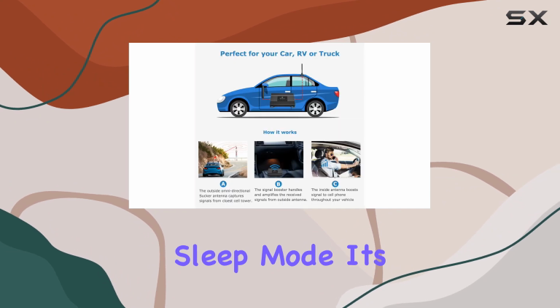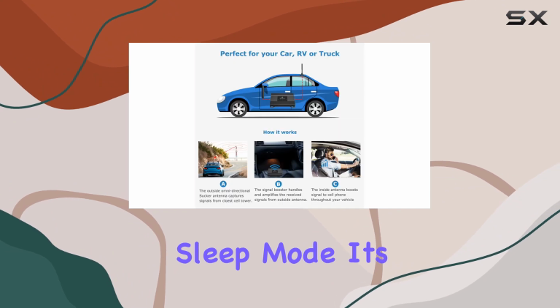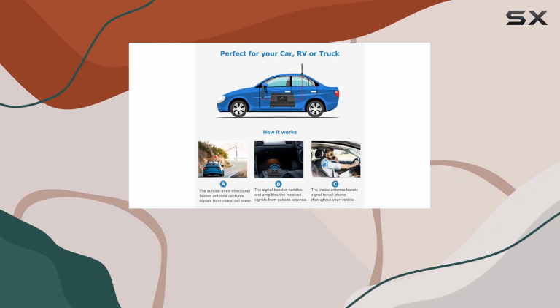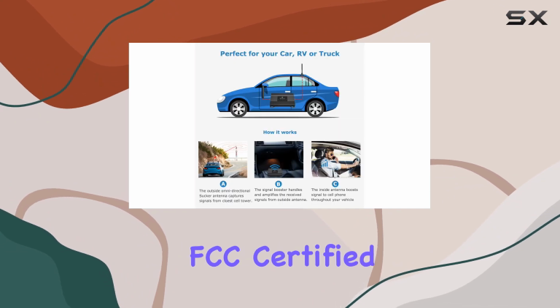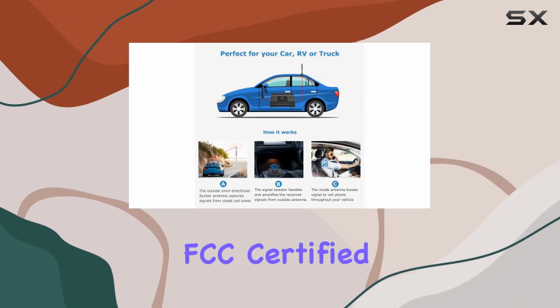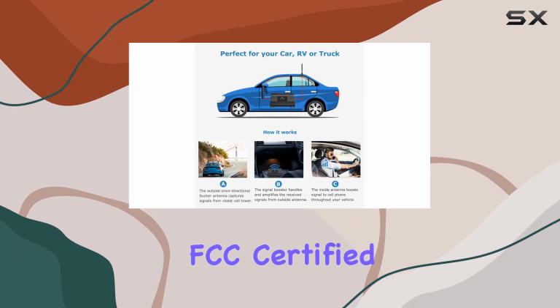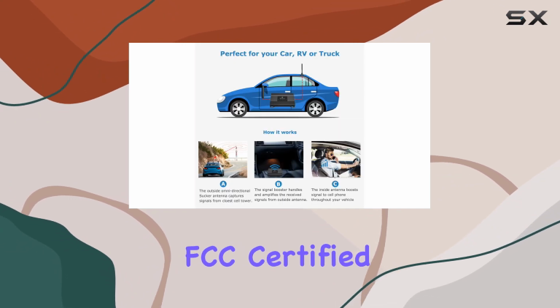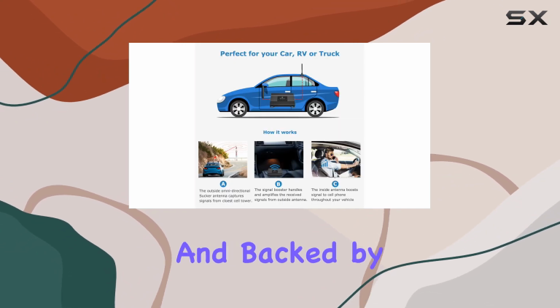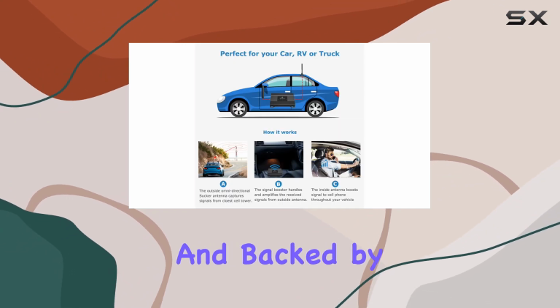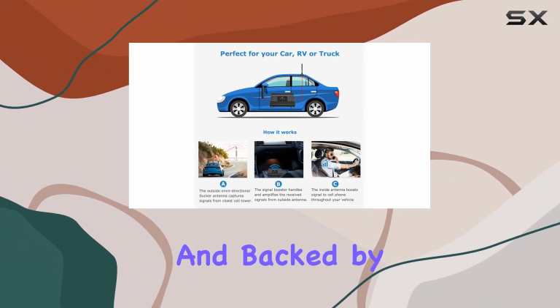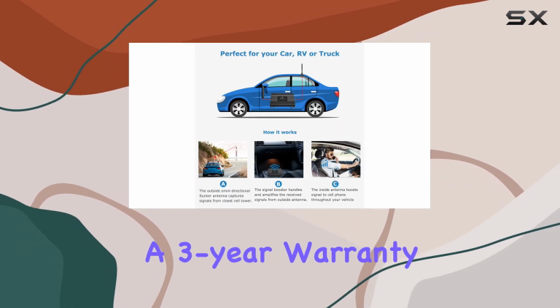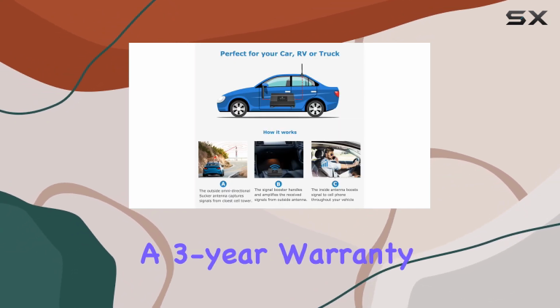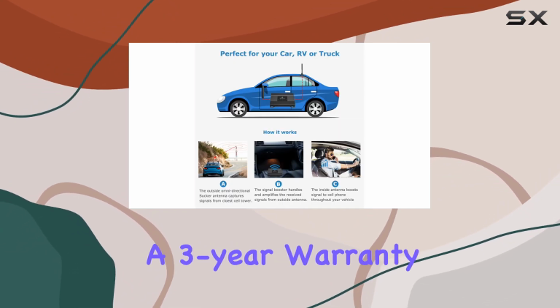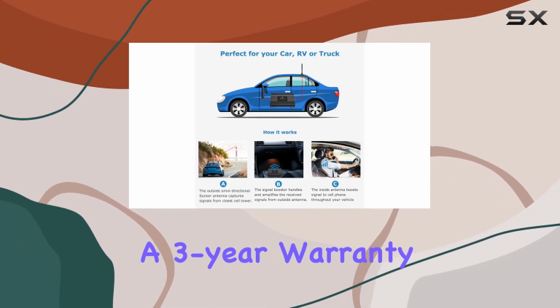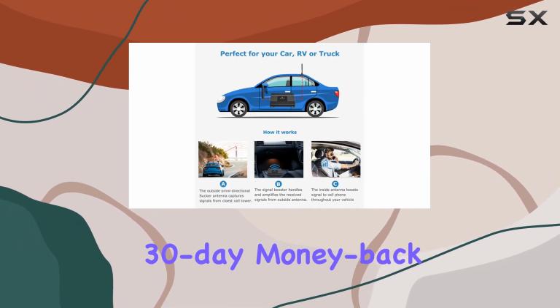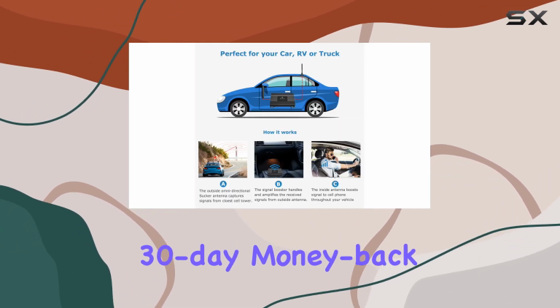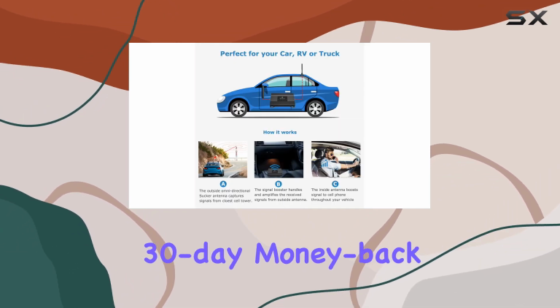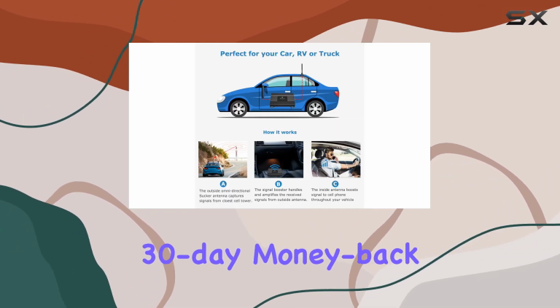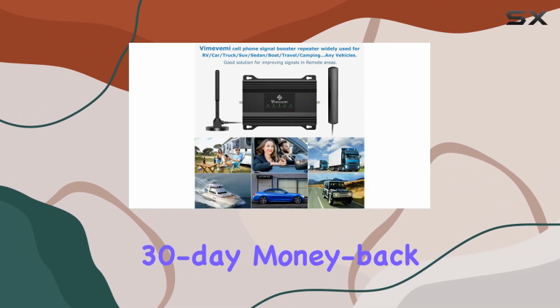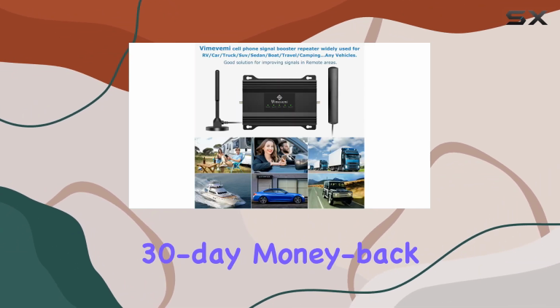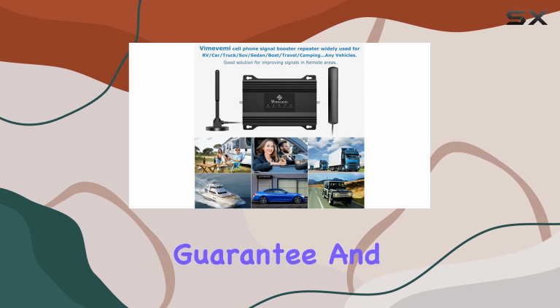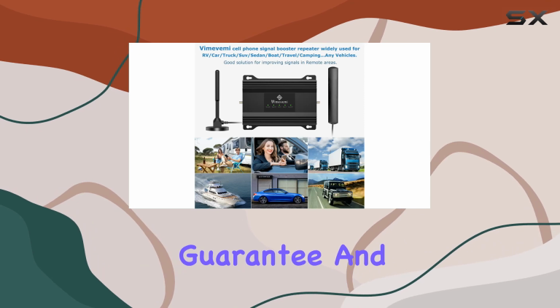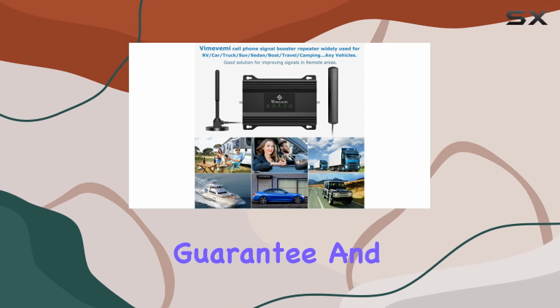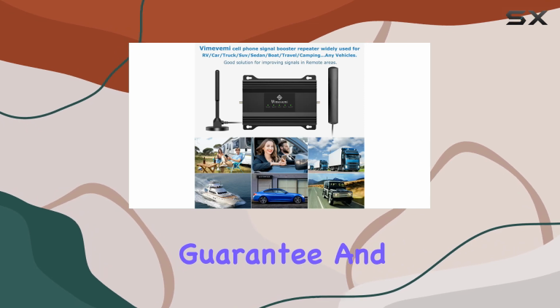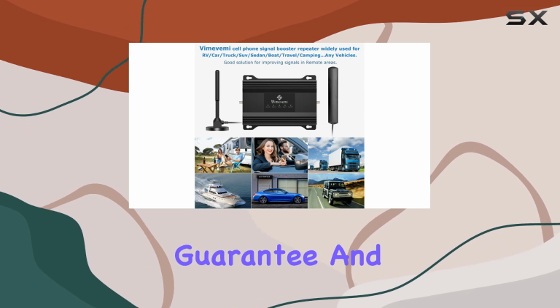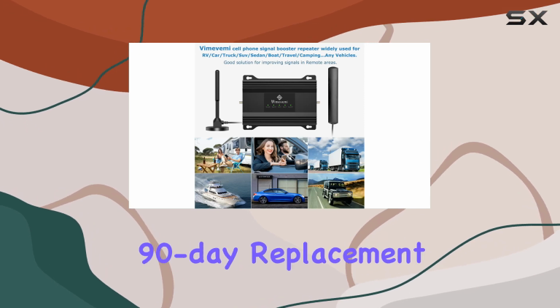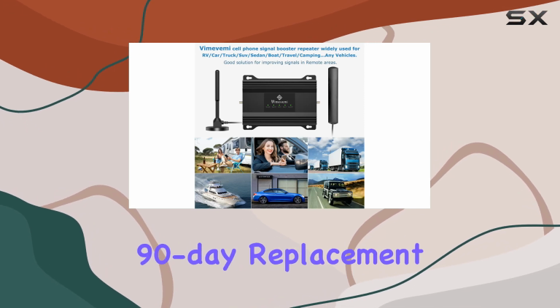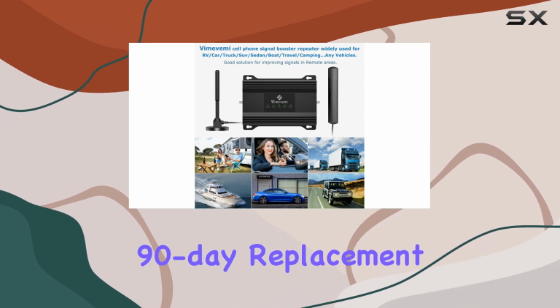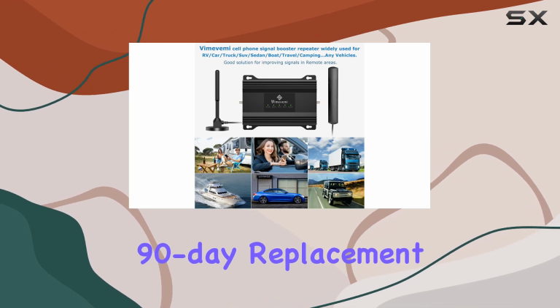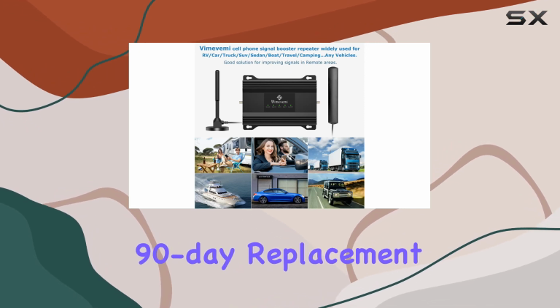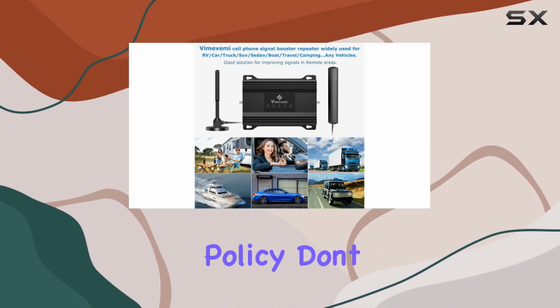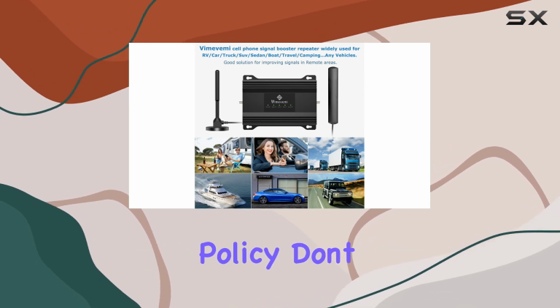It's FCC certified and backed by a 3-year warranty, 30-day money-back guarantee, and 90-day replacement policy.